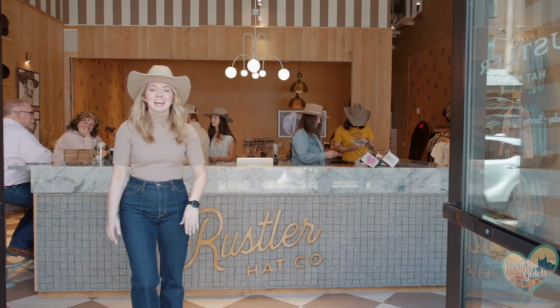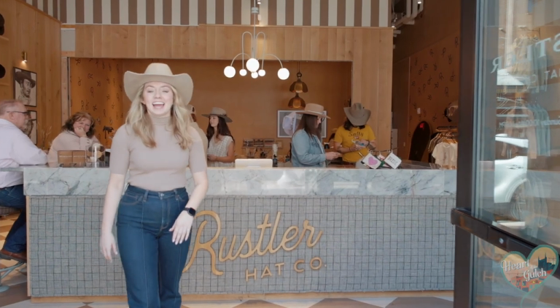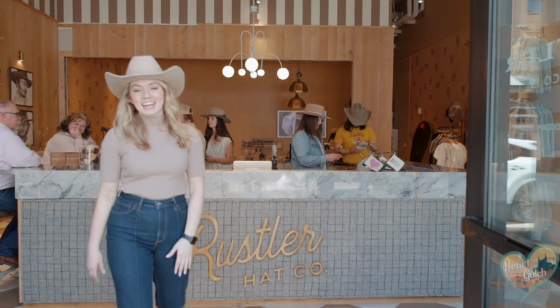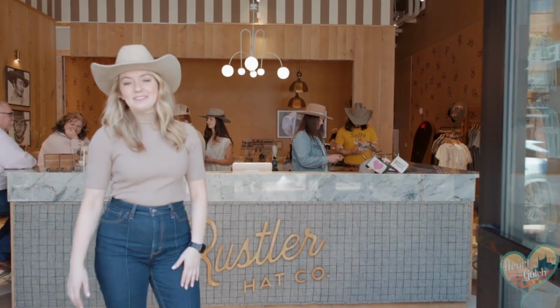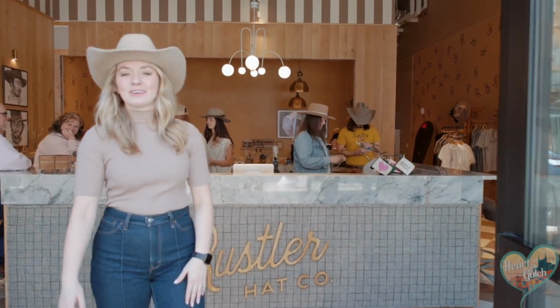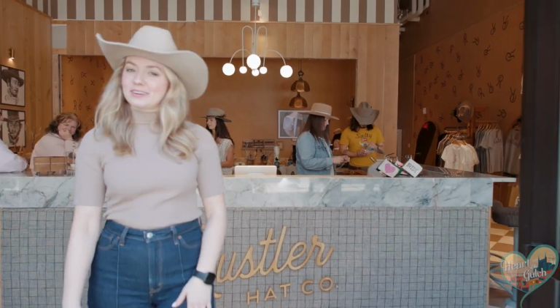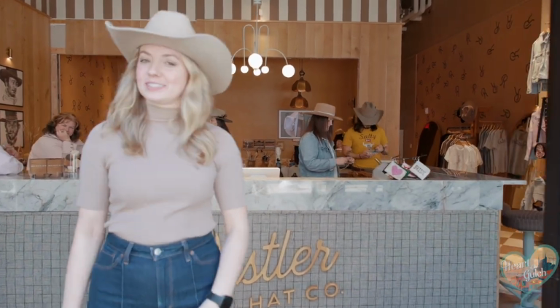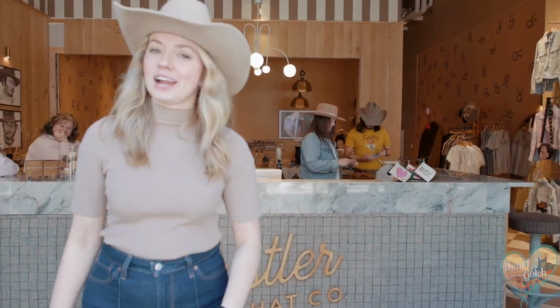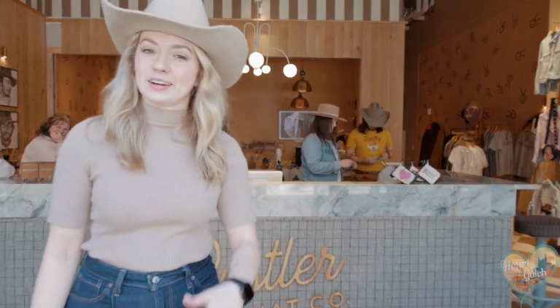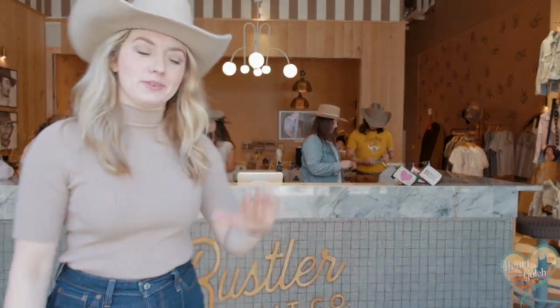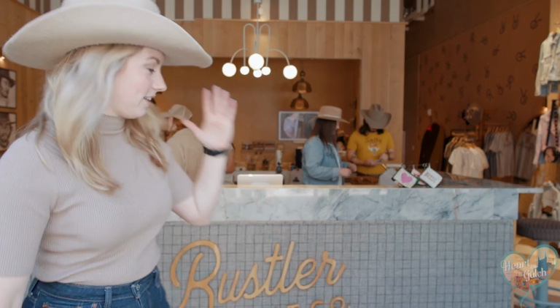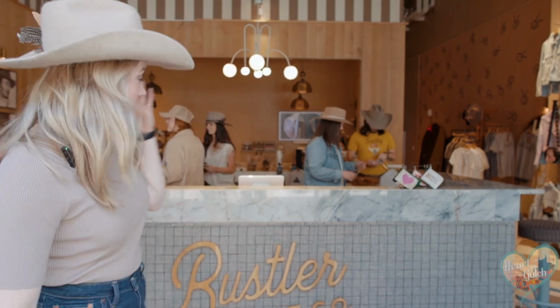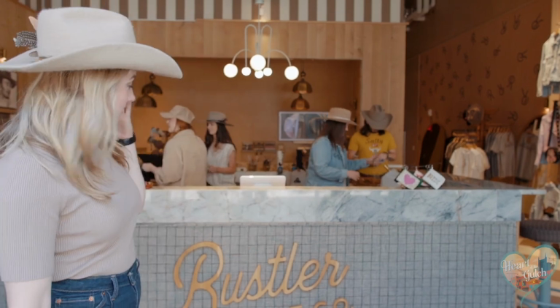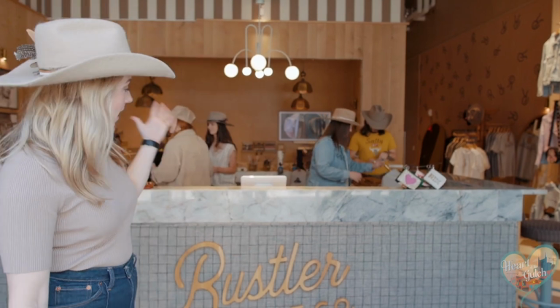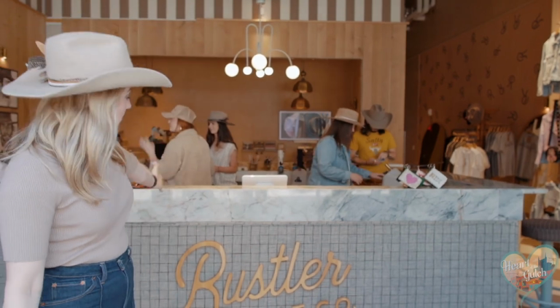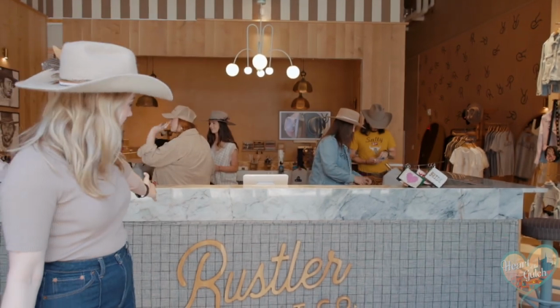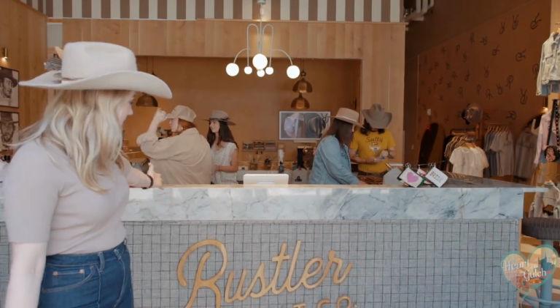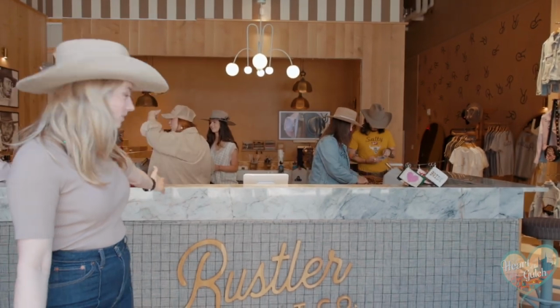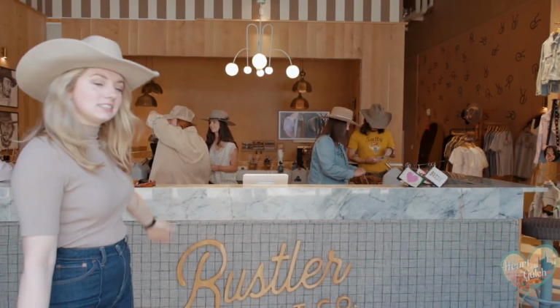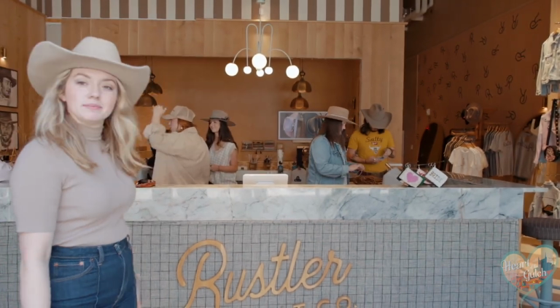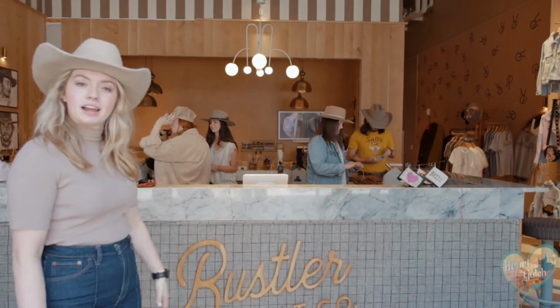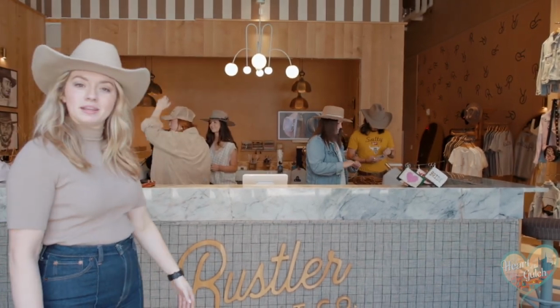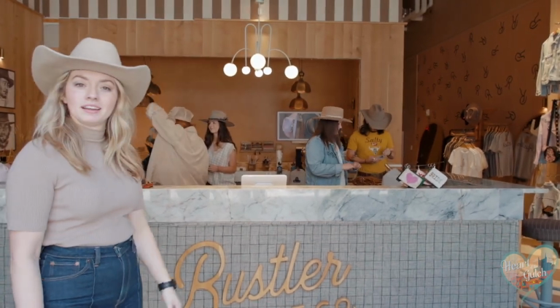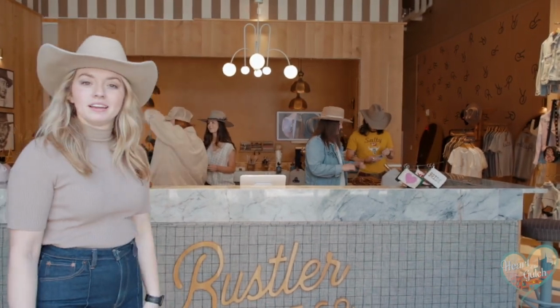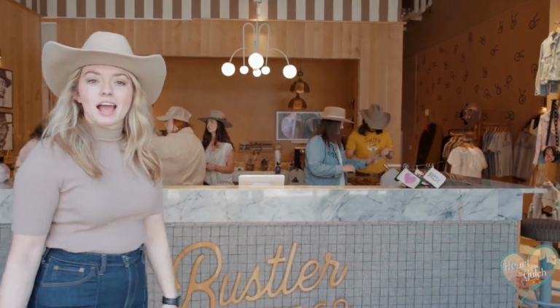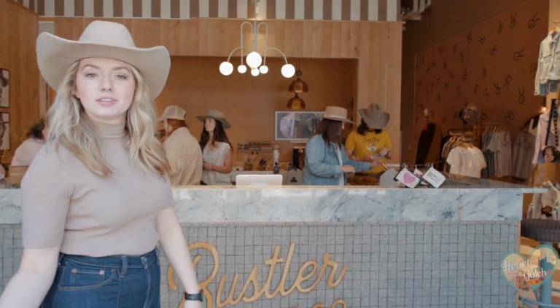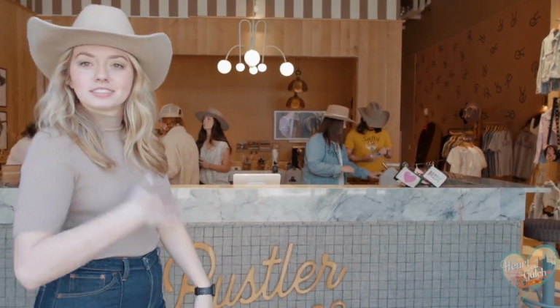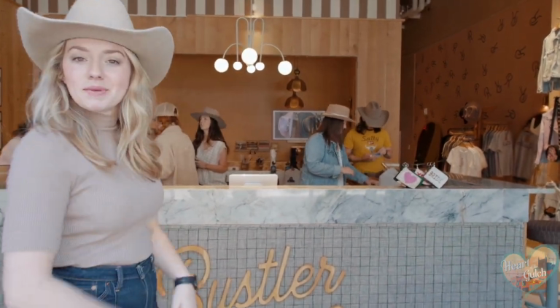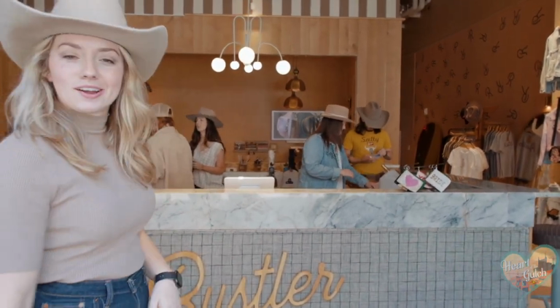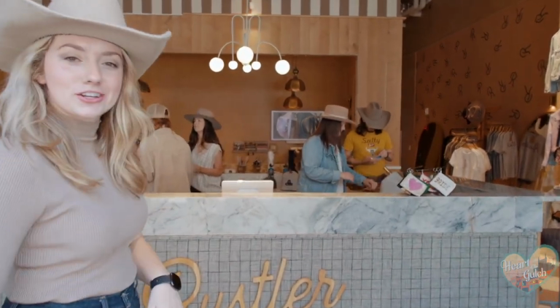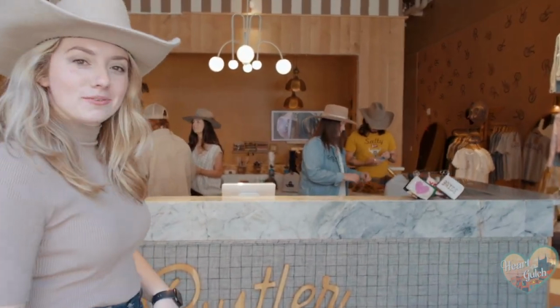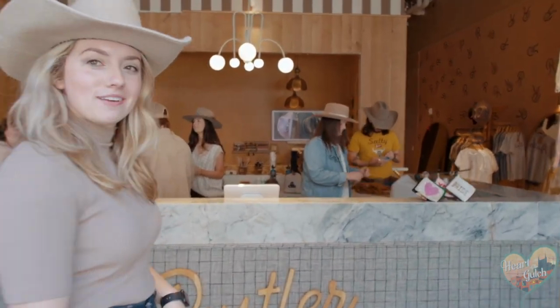Hey, welcome to Rustler Hat Co. We are a custom hat bar, as you can see behind me. Come on in and I'll show you around.